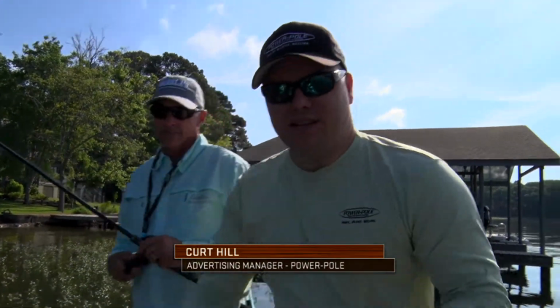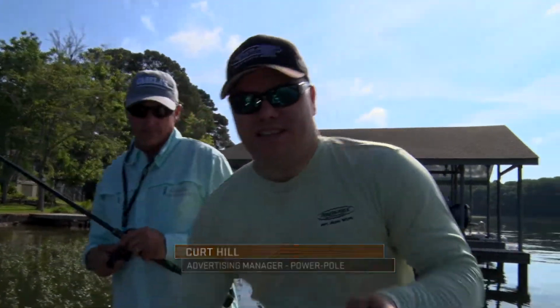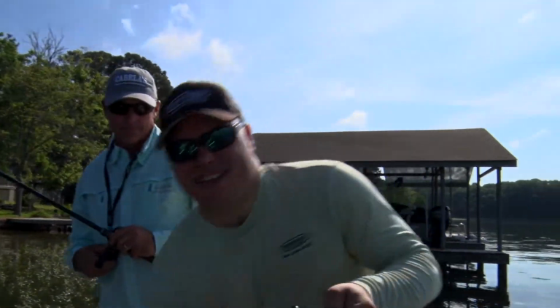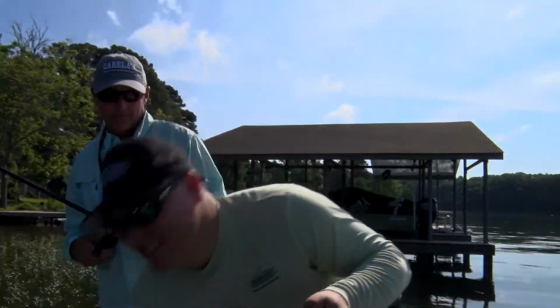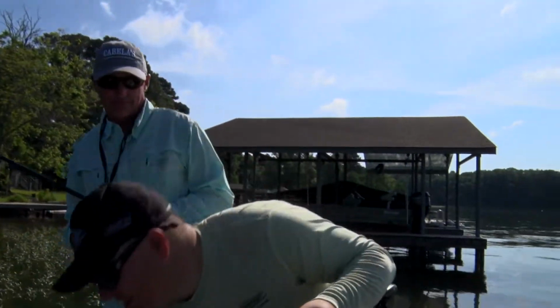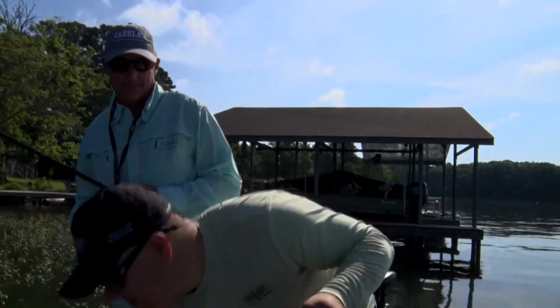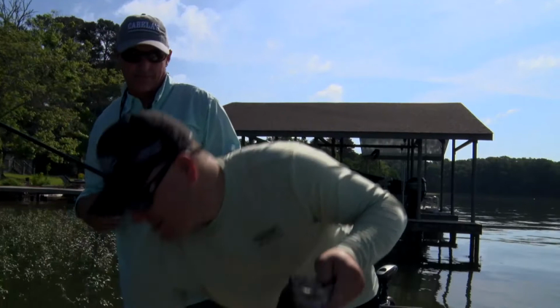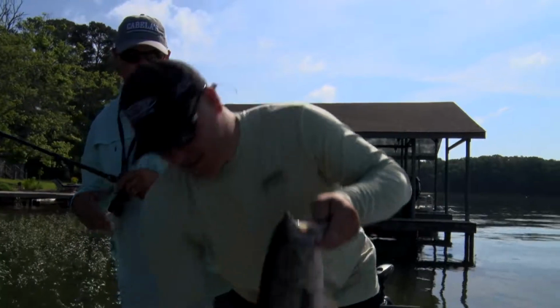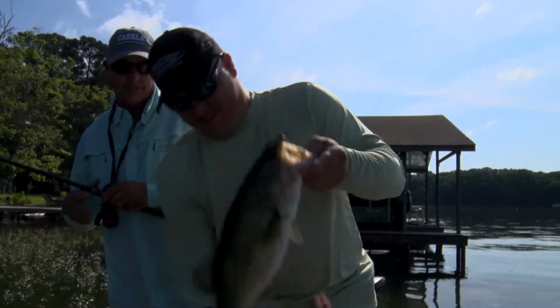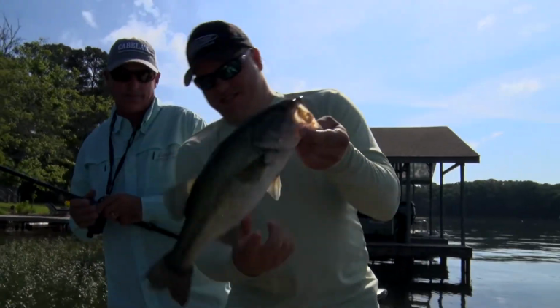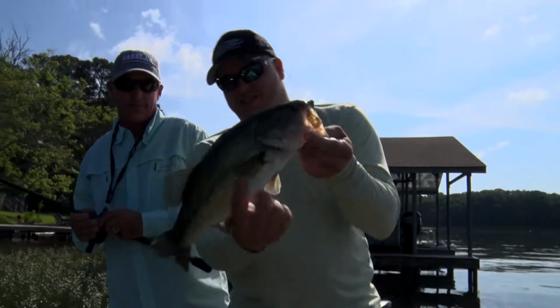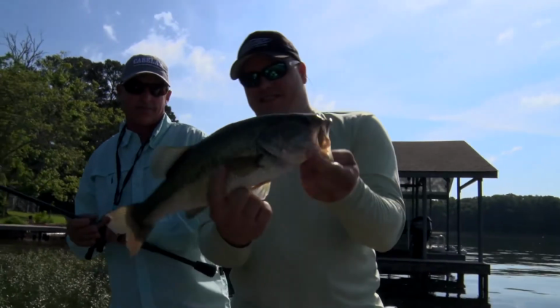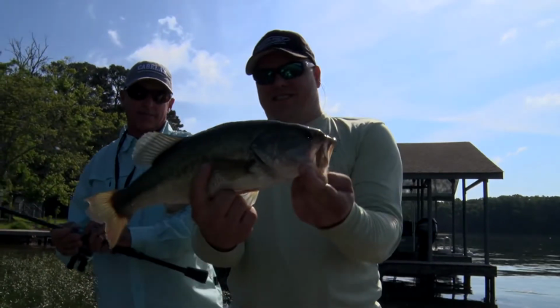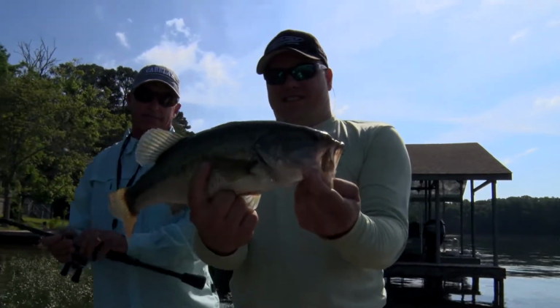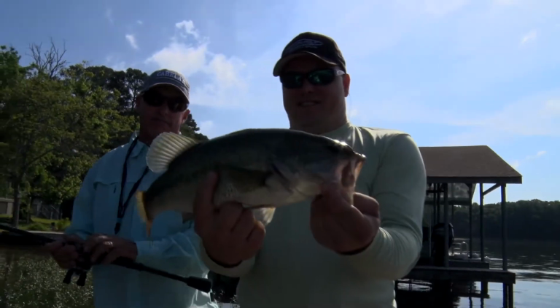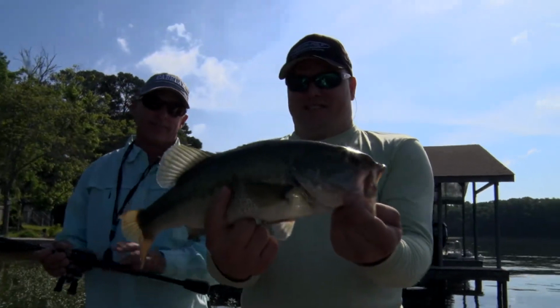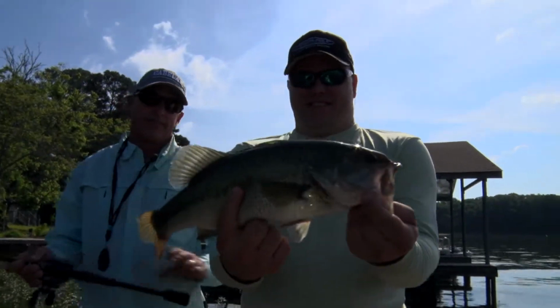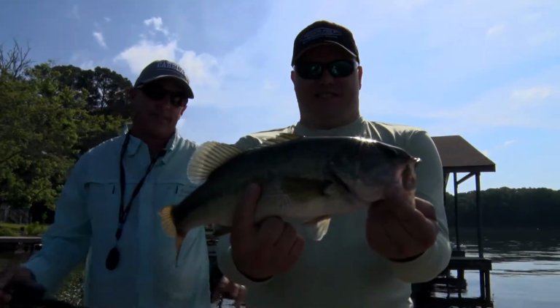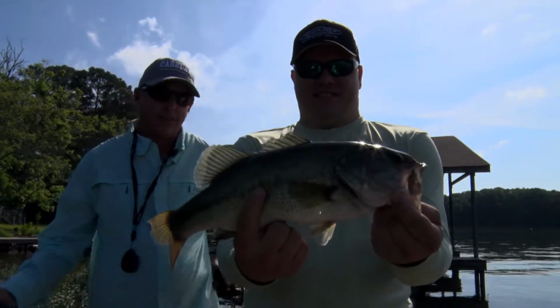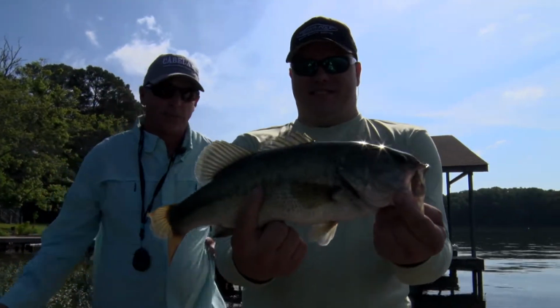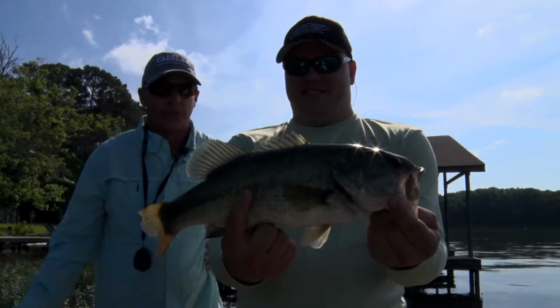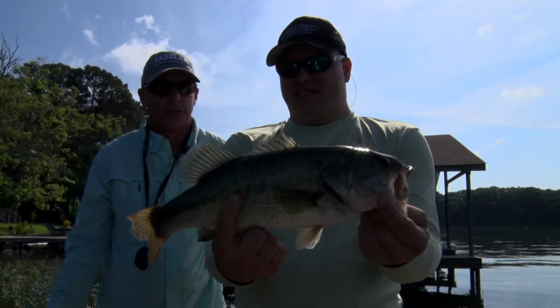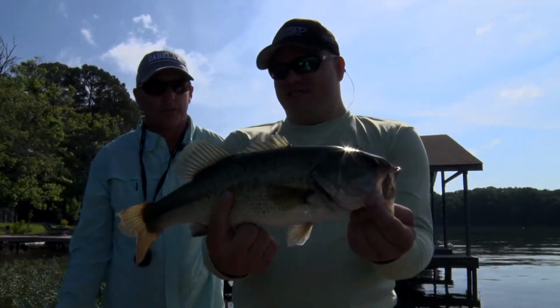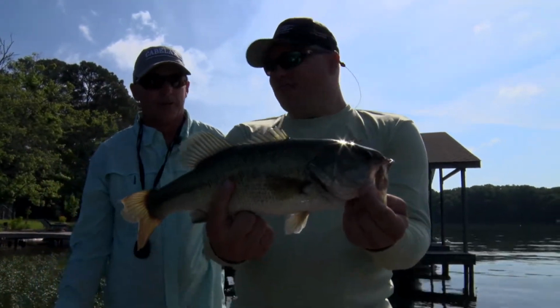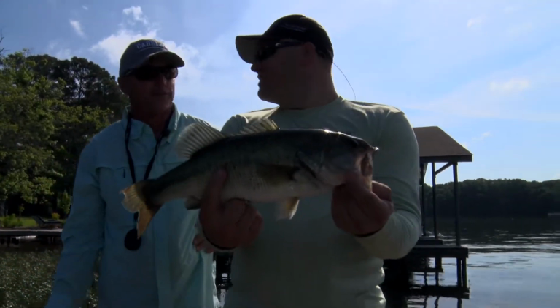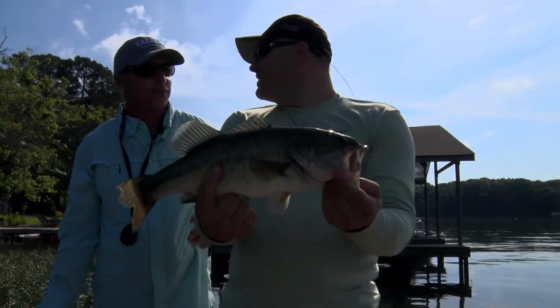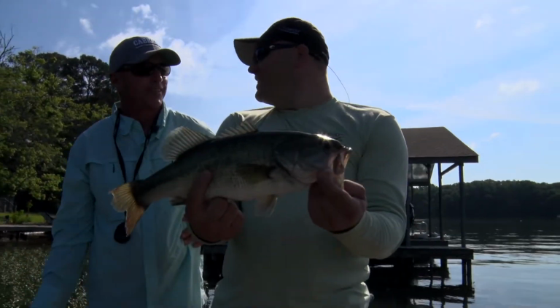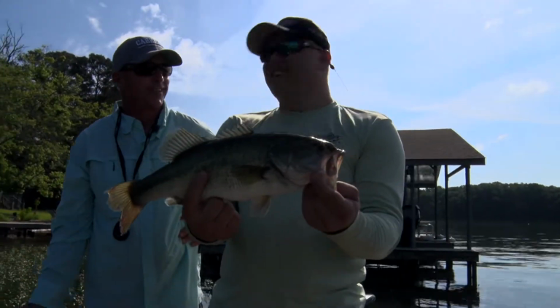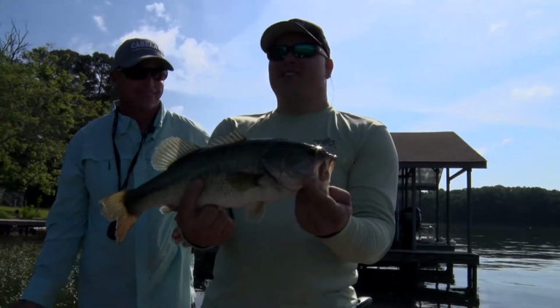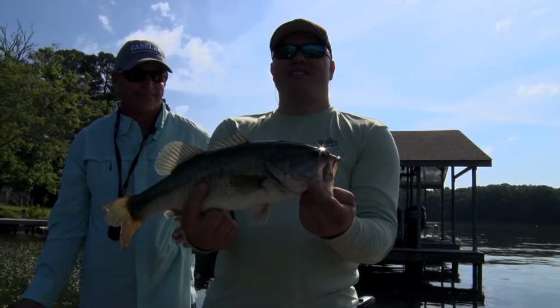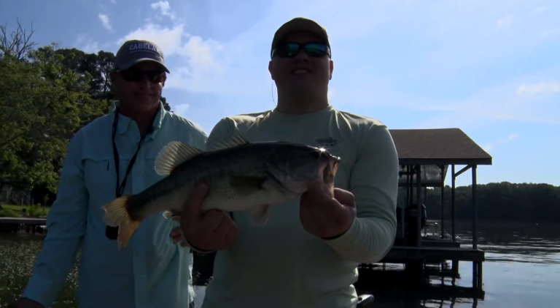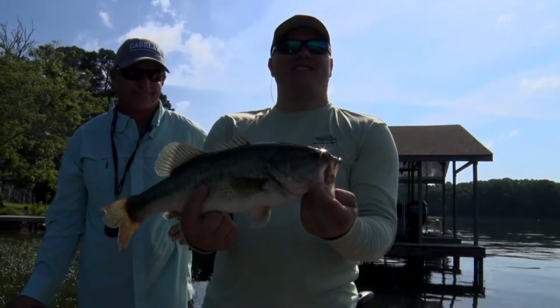That is a nice one there. That's one worth getting a picture of. Yeah, I would think so.